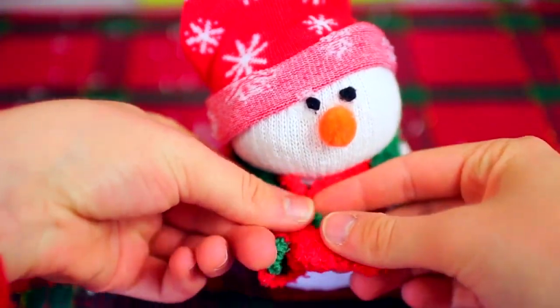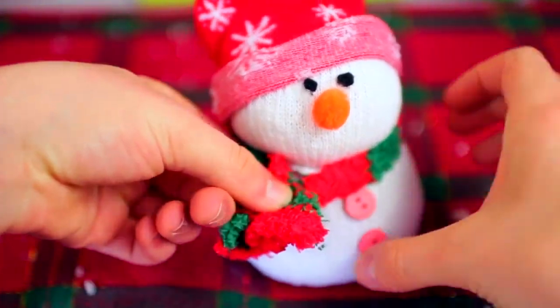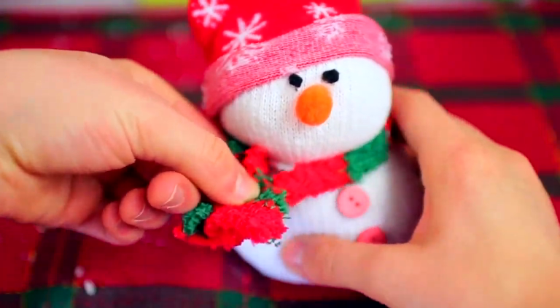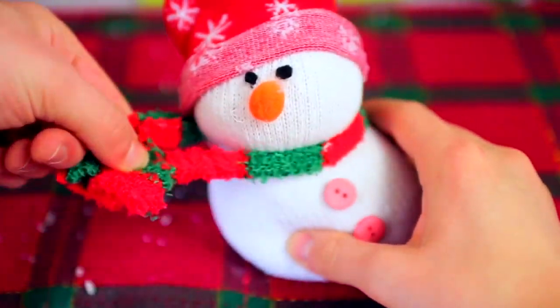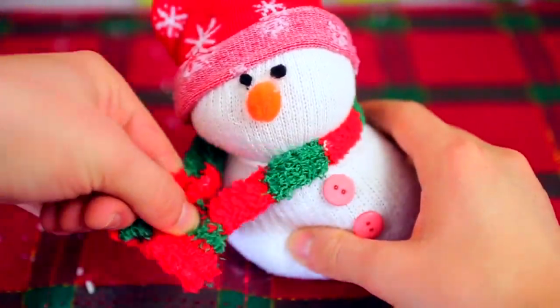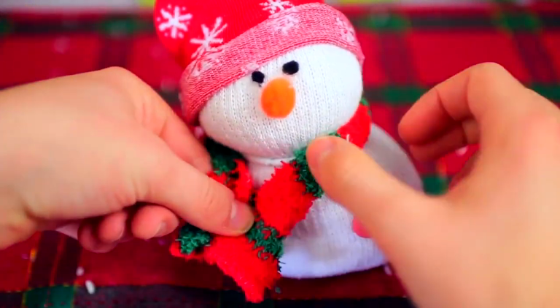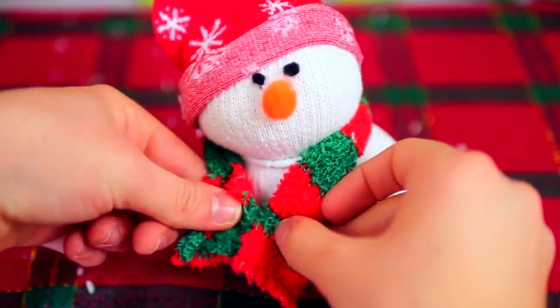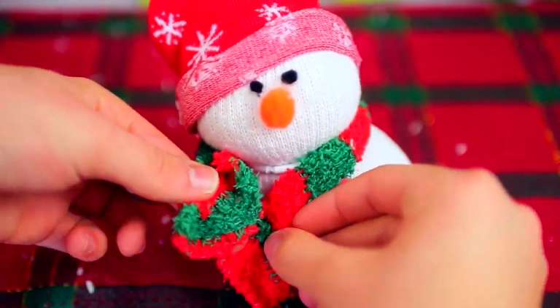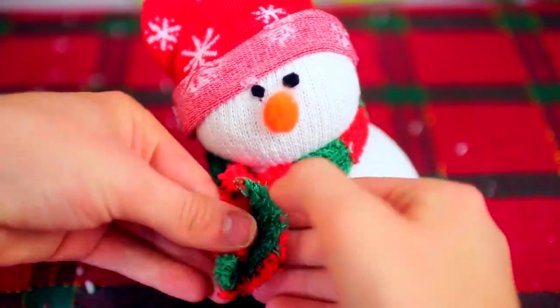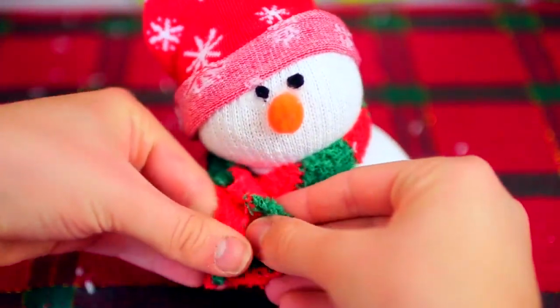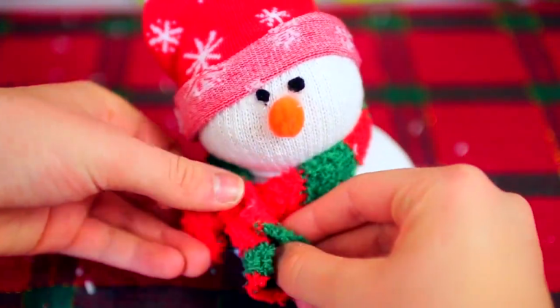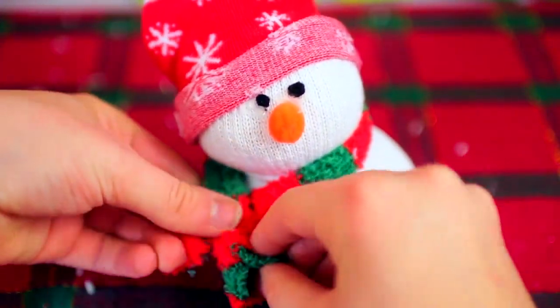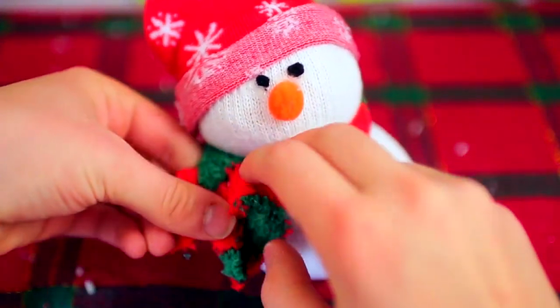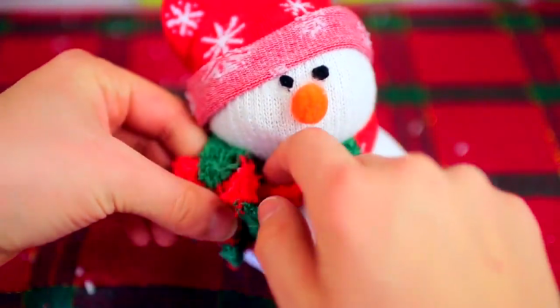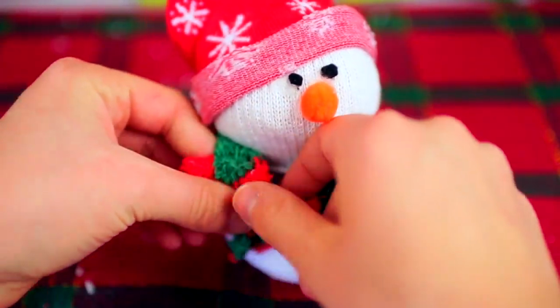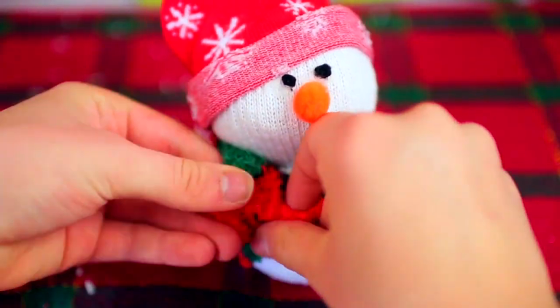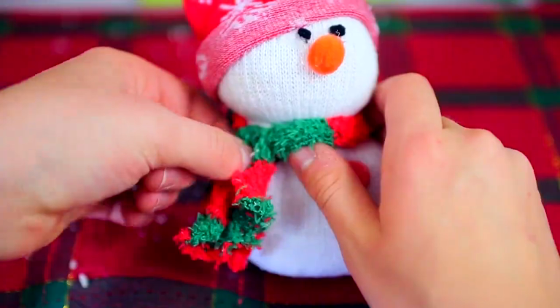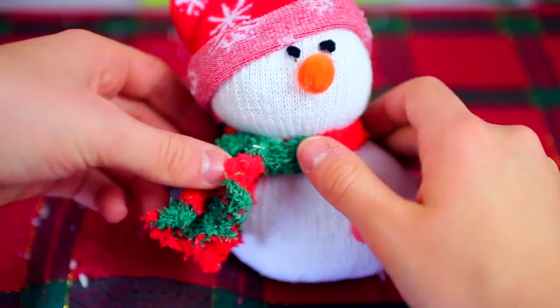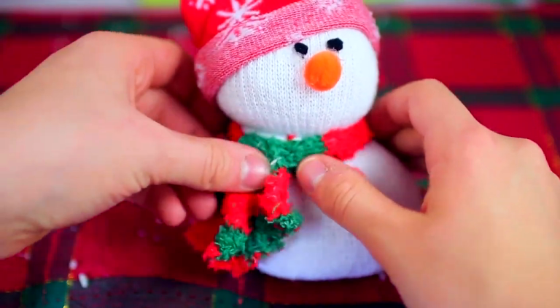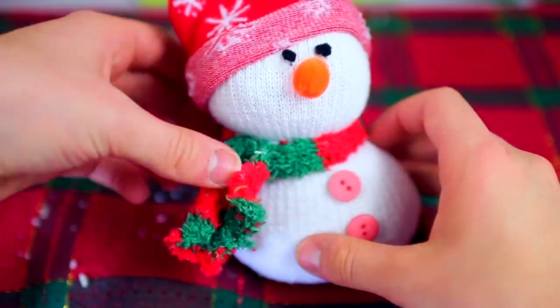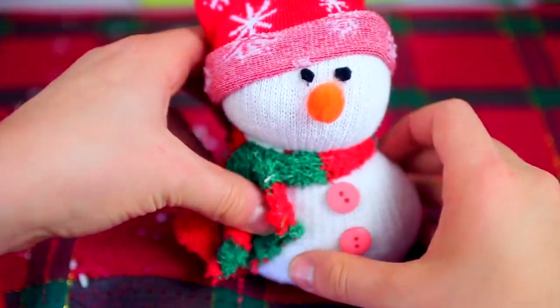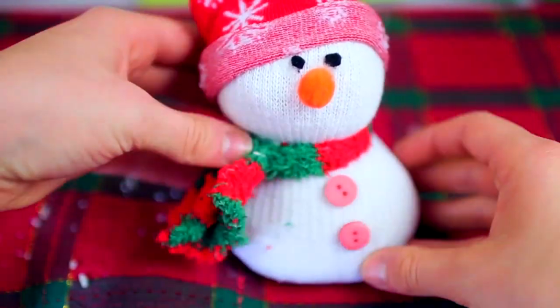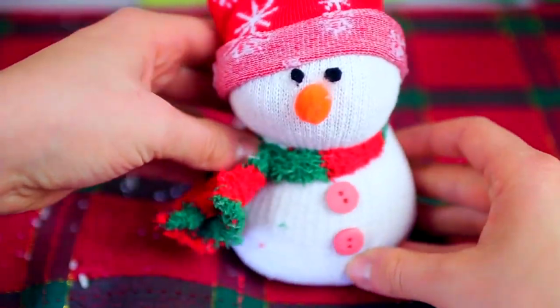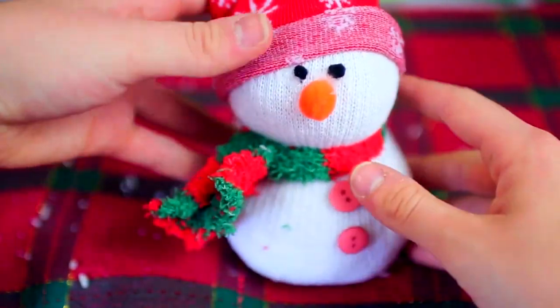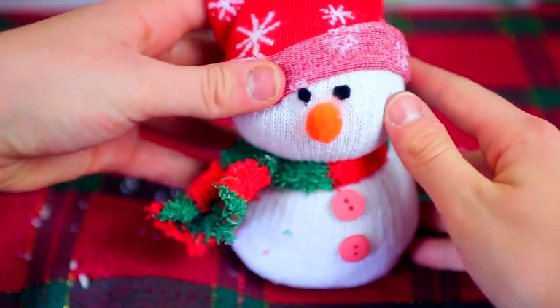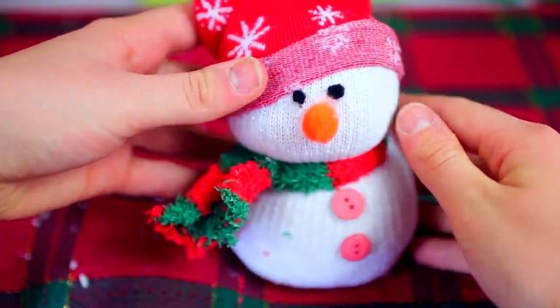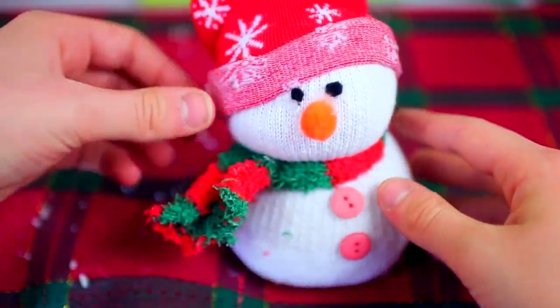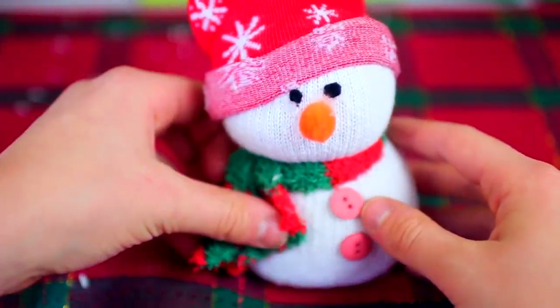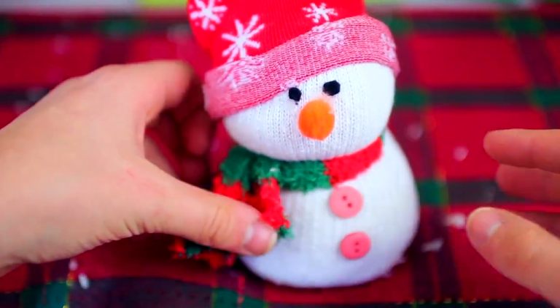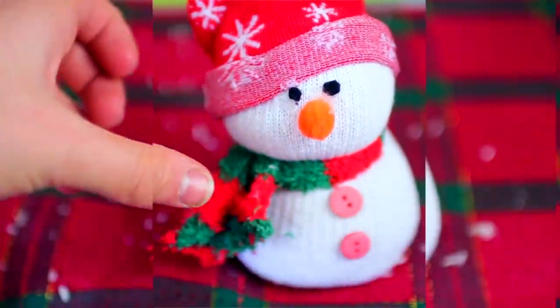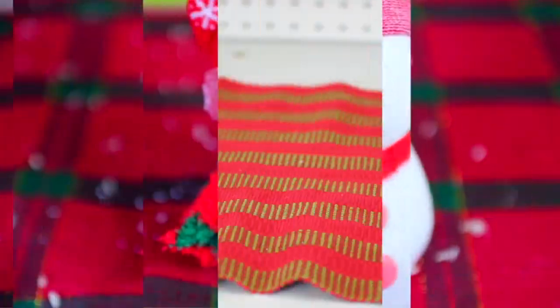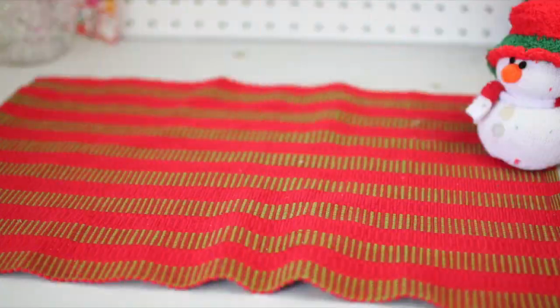For the scarf, I cut off a strip of my fuzzy socks, stretched it out a little bit, and then tied it around the snowman's neck. And he has a little scarf!